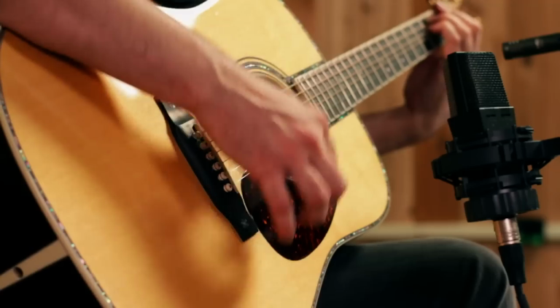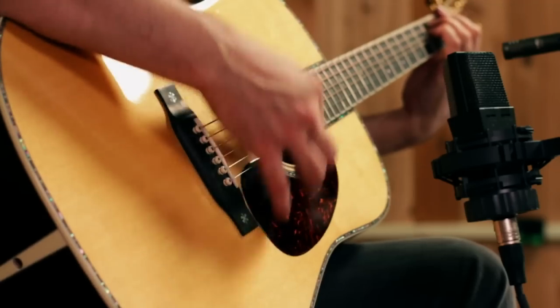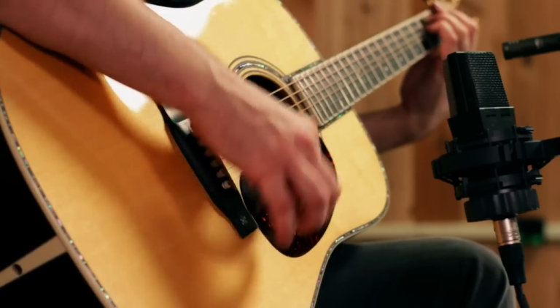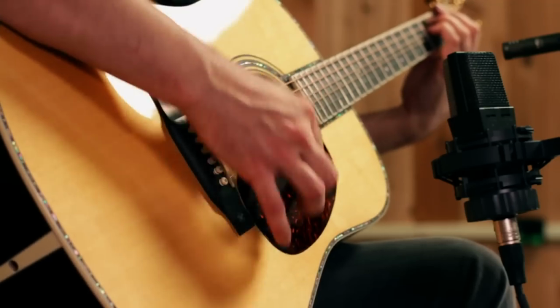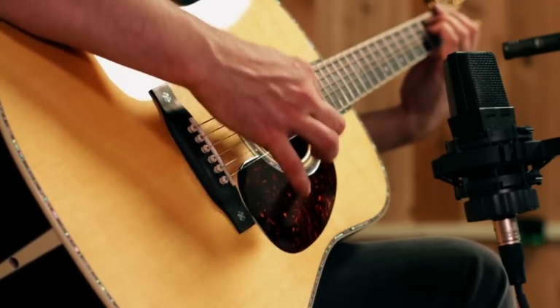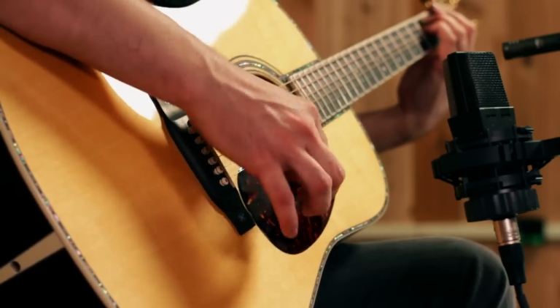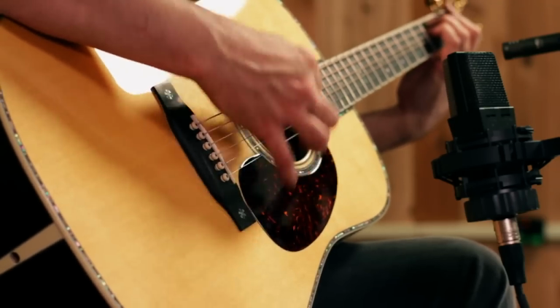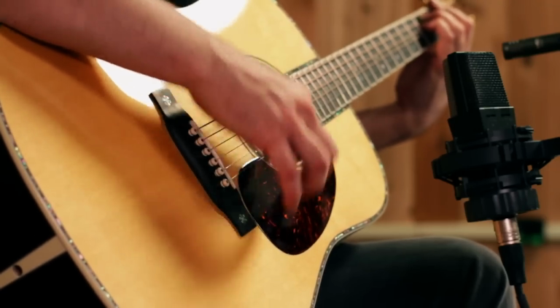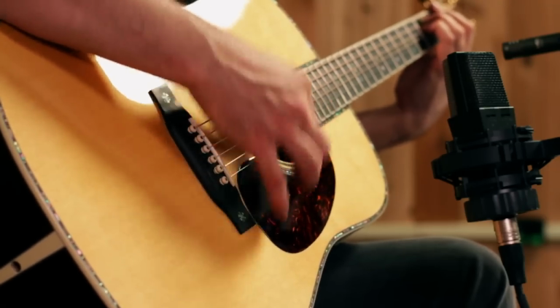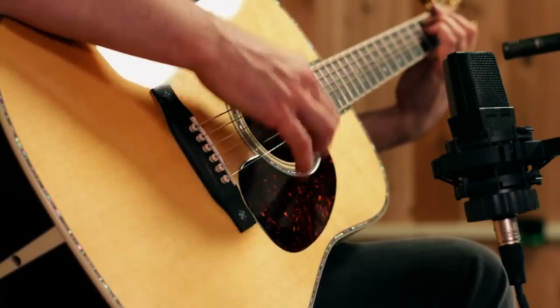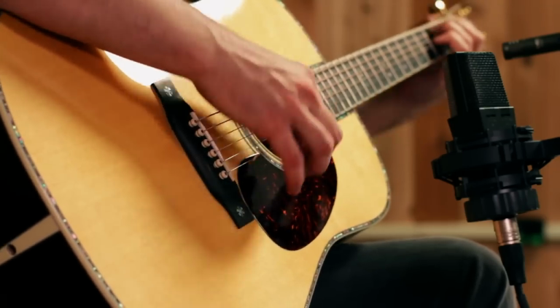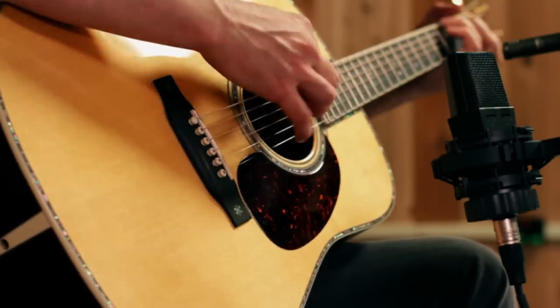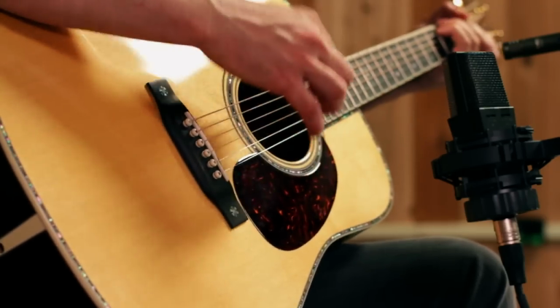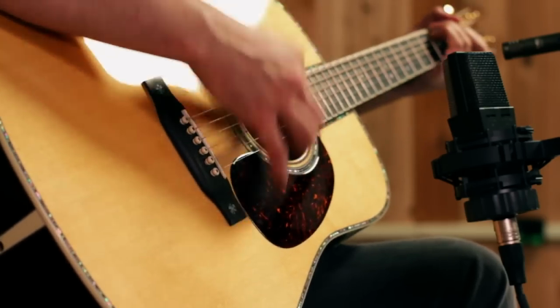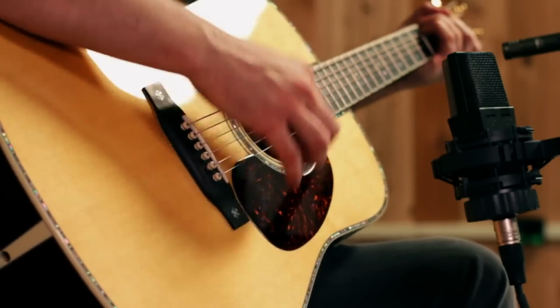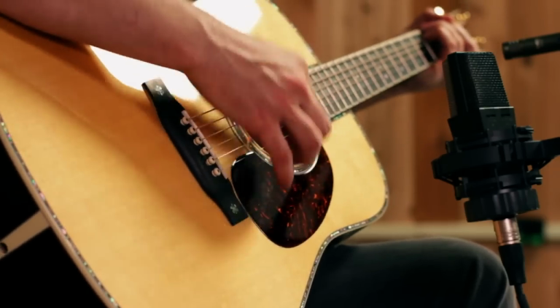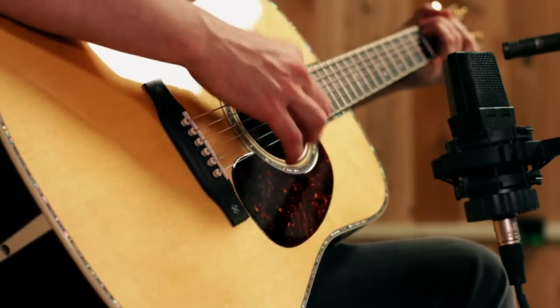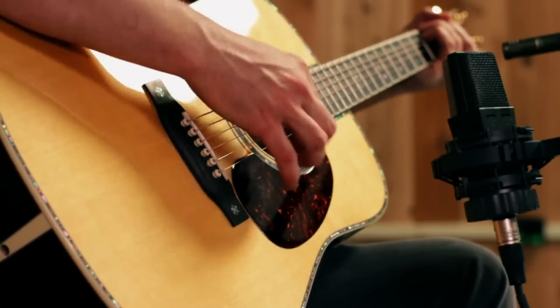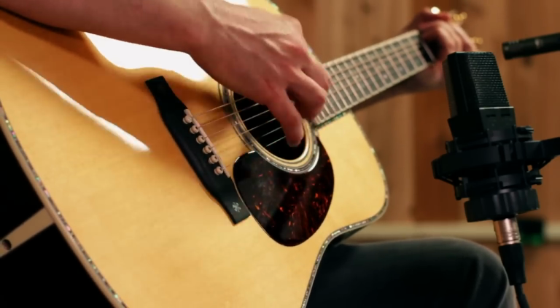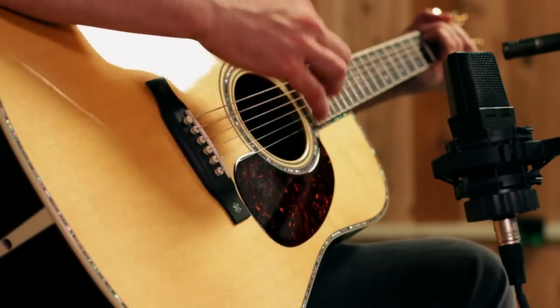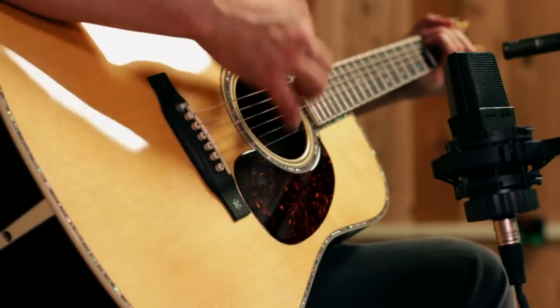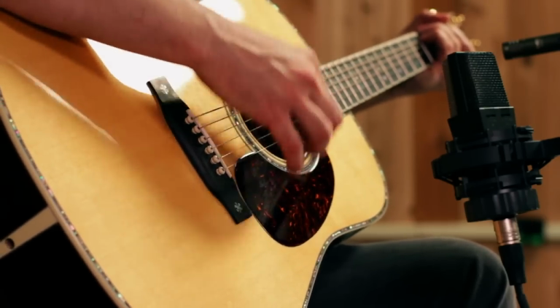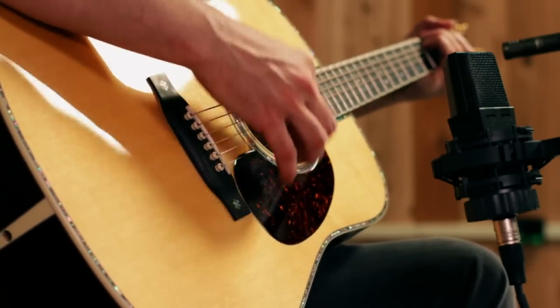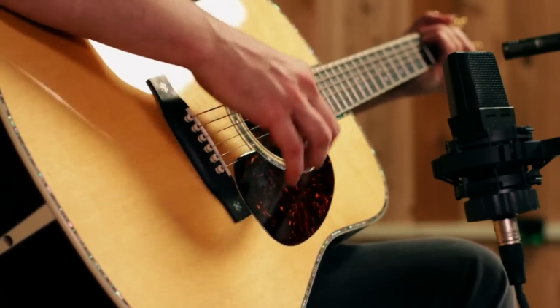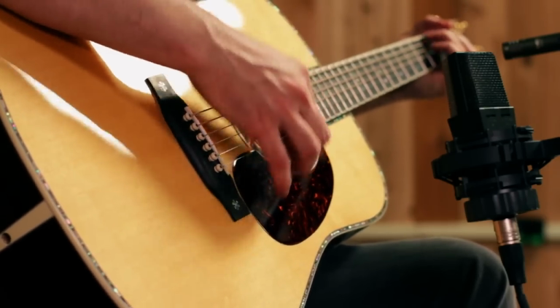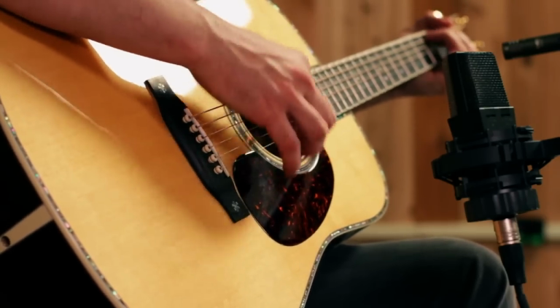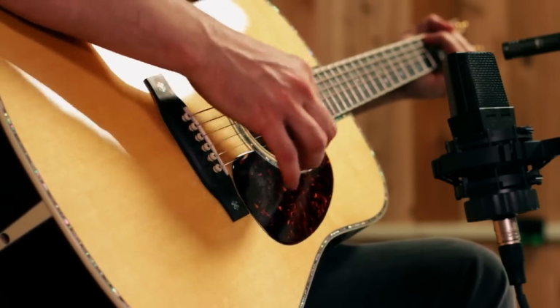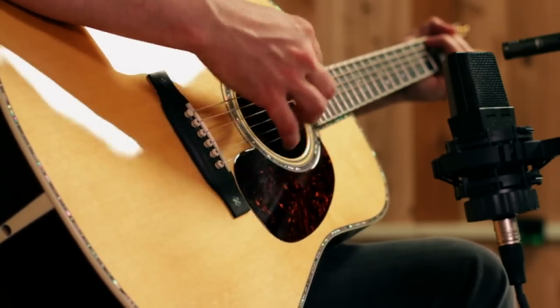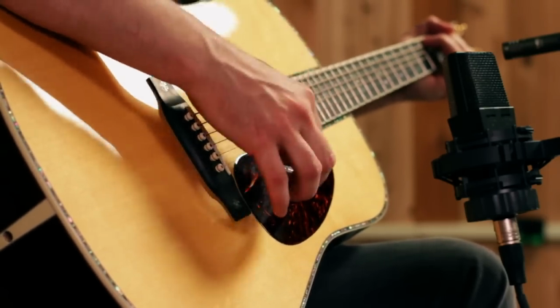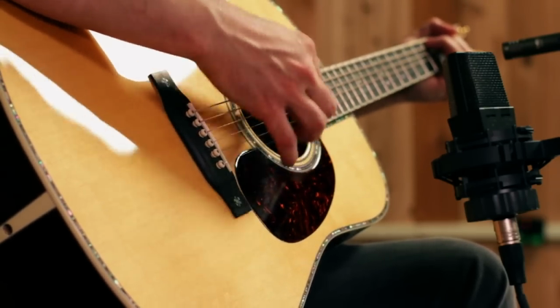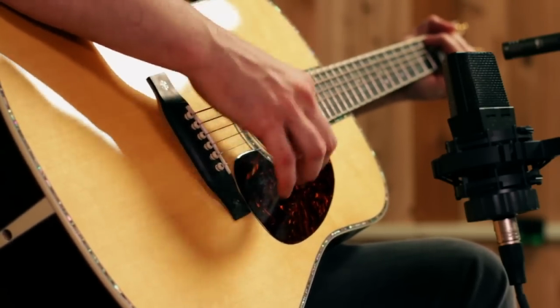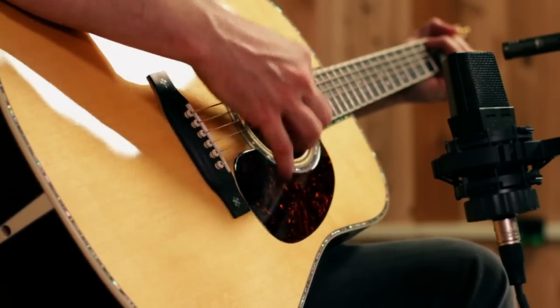You can play this guitar at a Guitar Center store near you, or you can see it online at GuitarCenter.com.